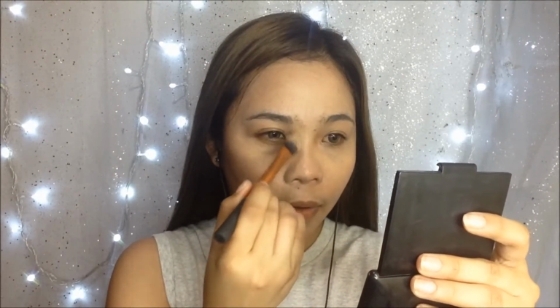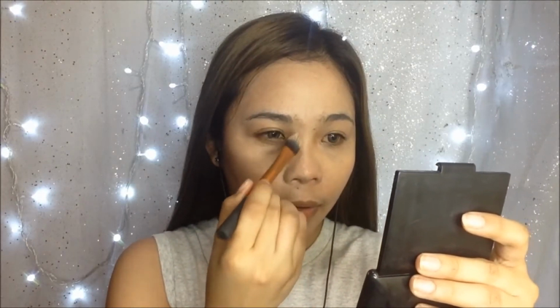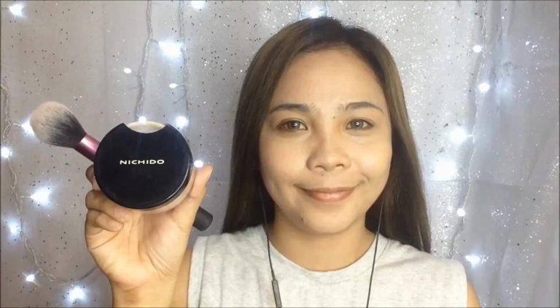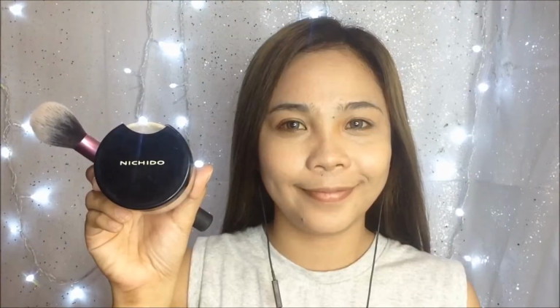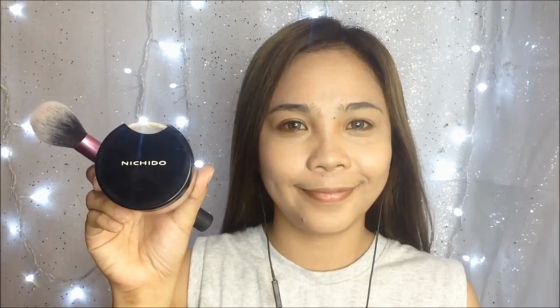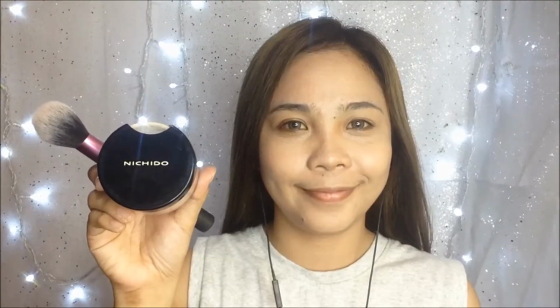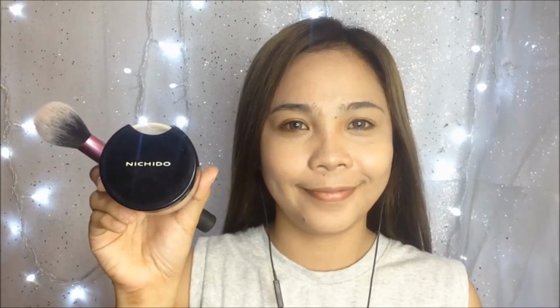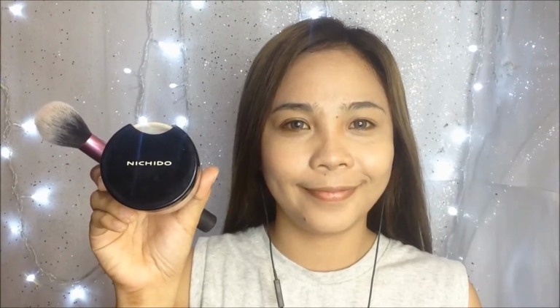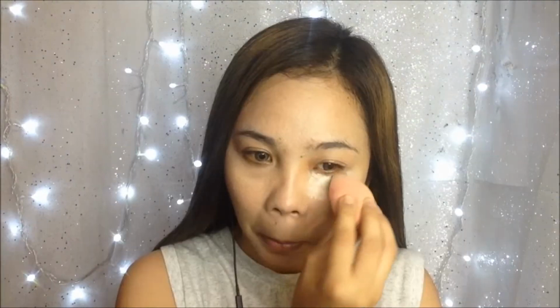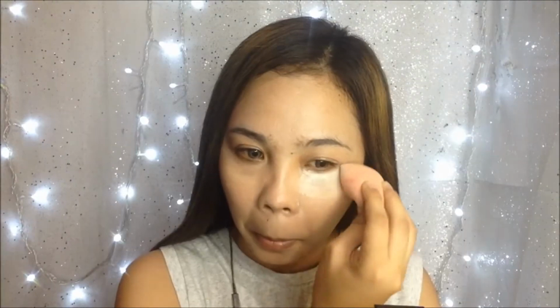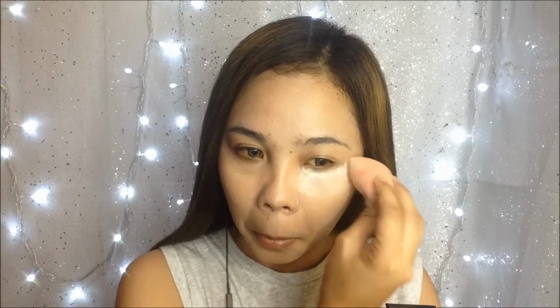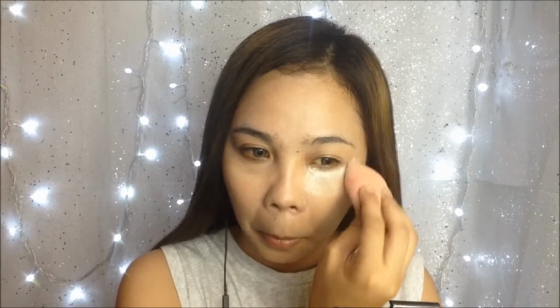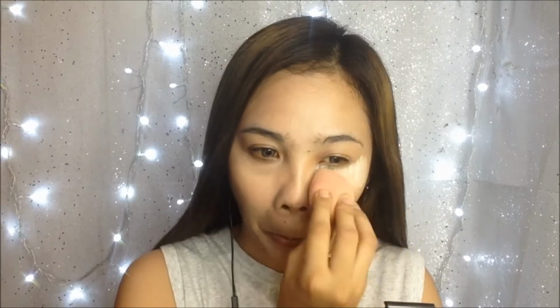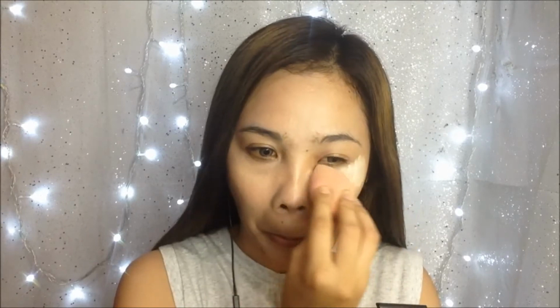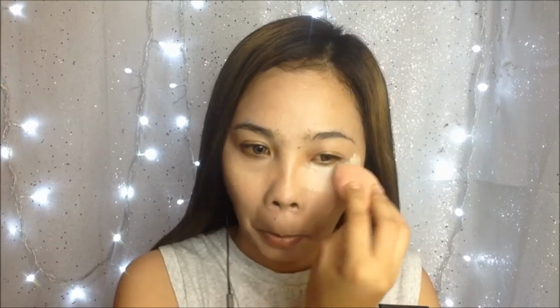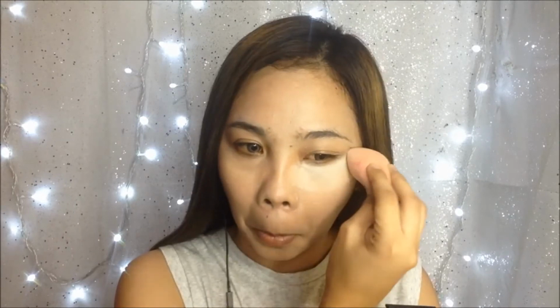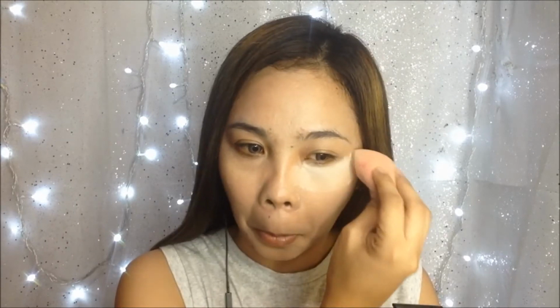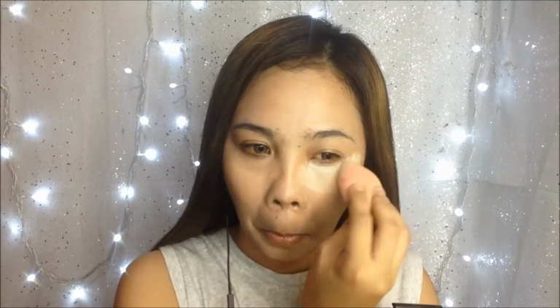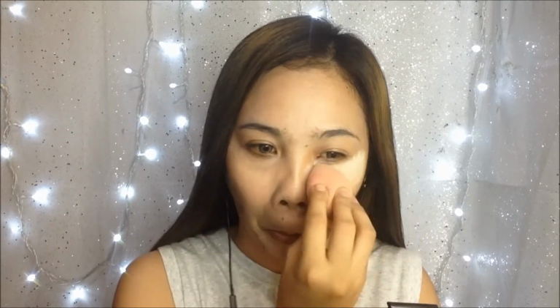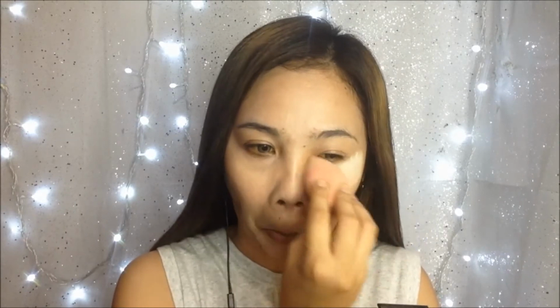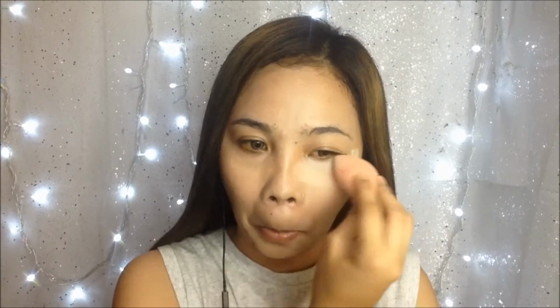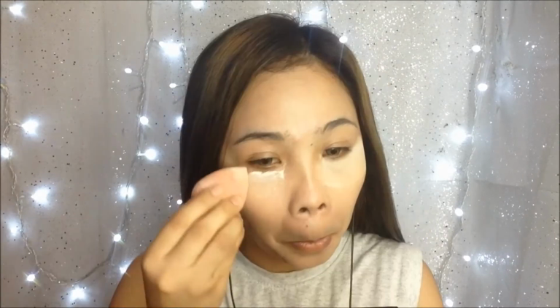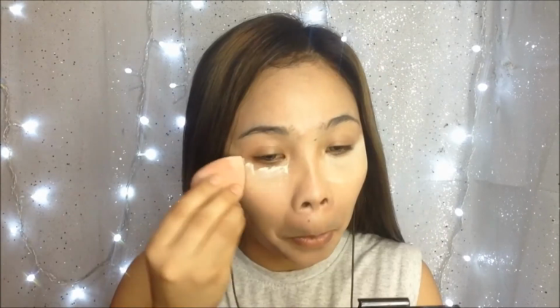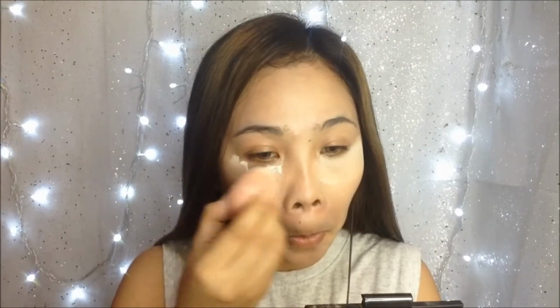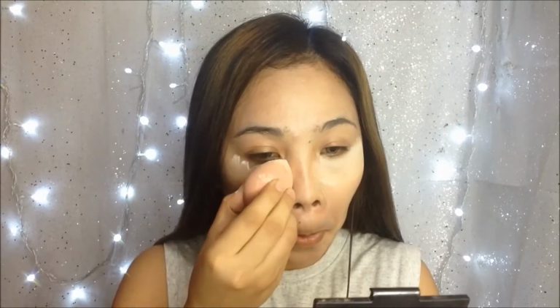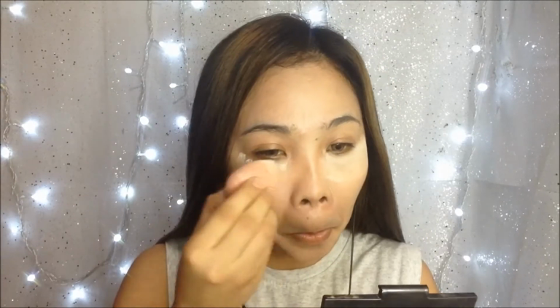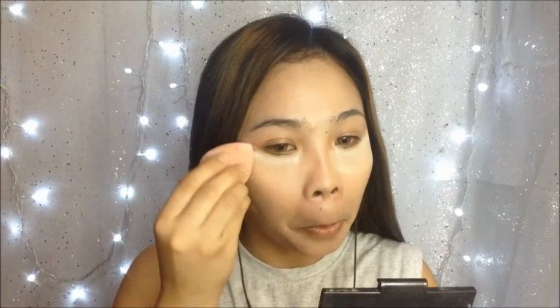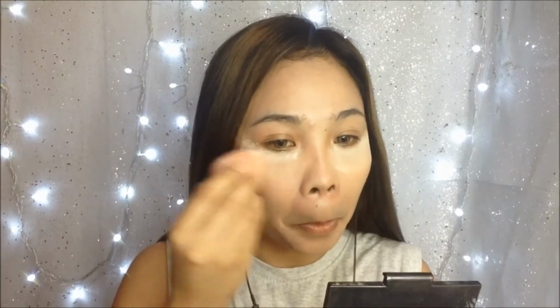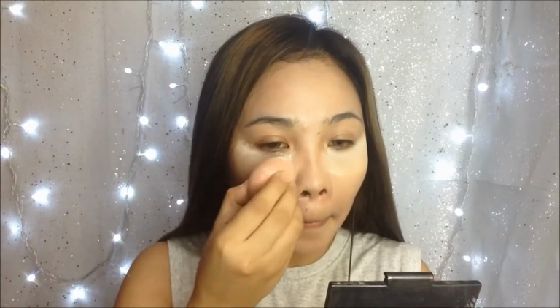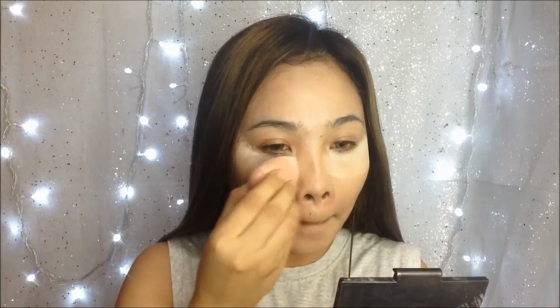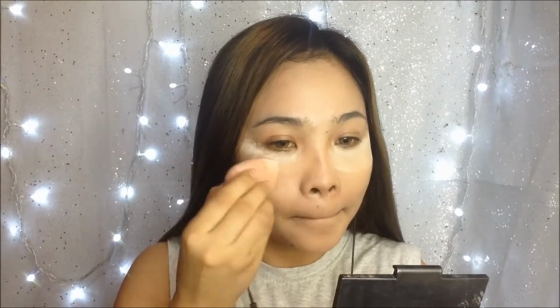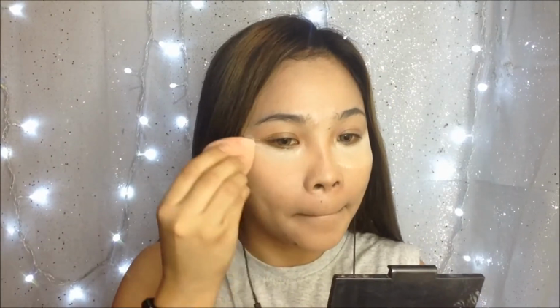To set my under eyes, I will use this Nichido Loose Powder in Ivory Glow using my makeup sponge.